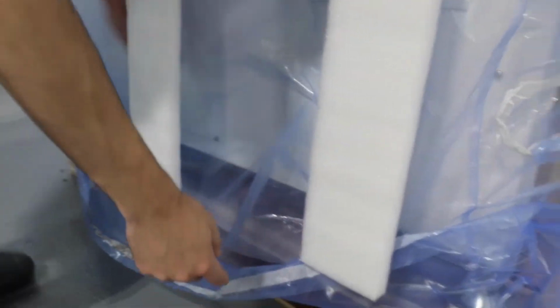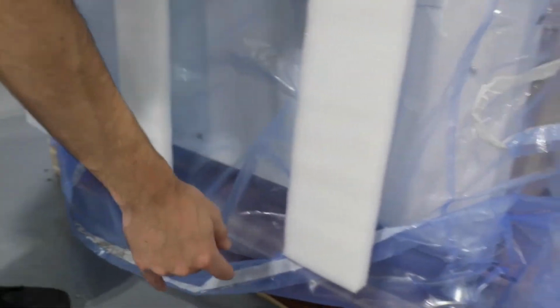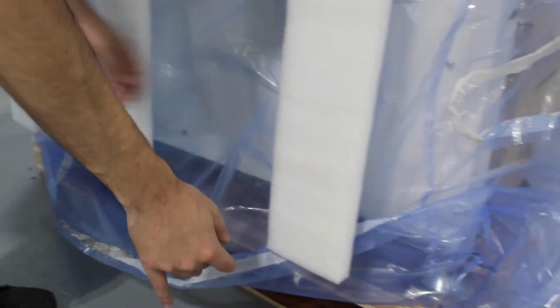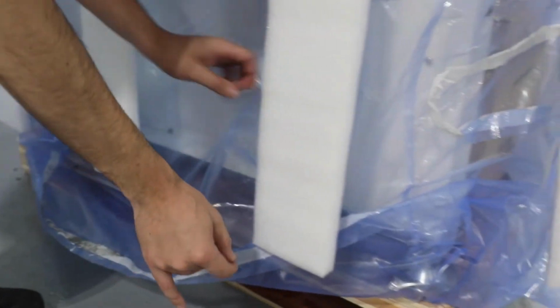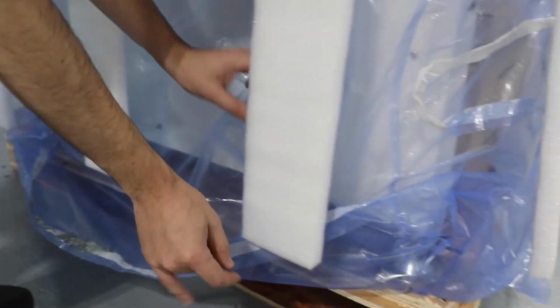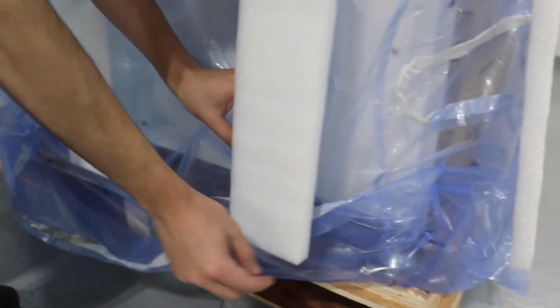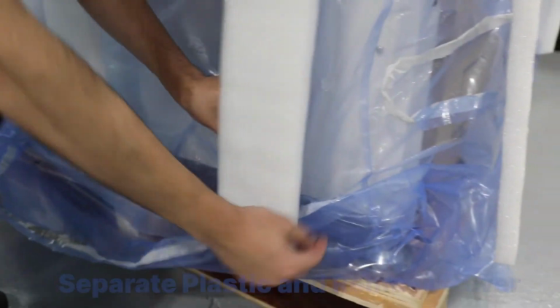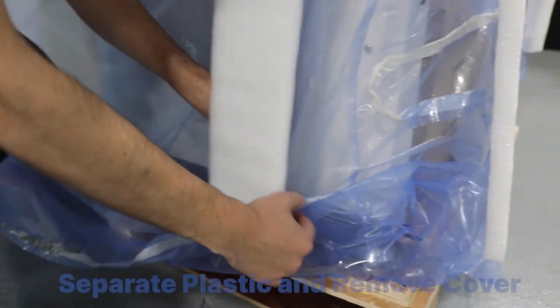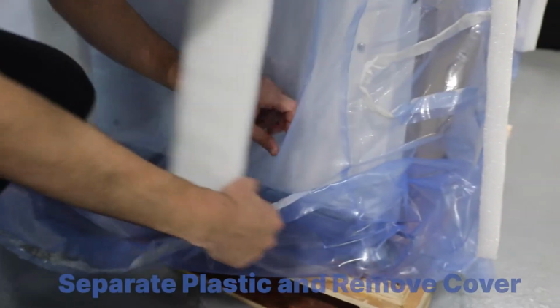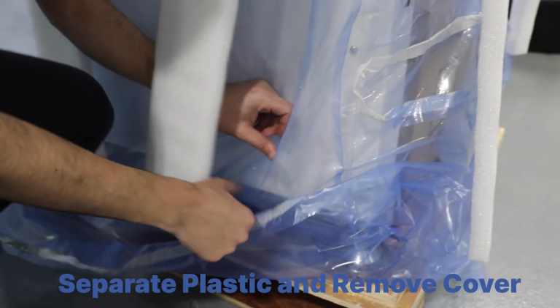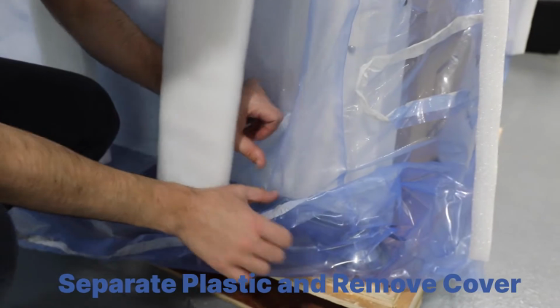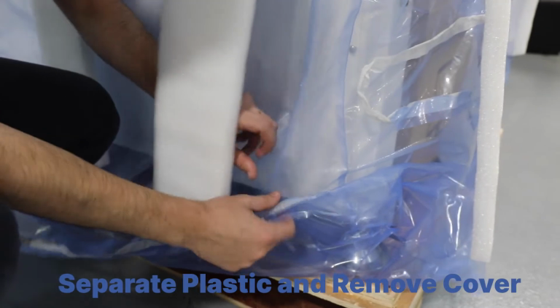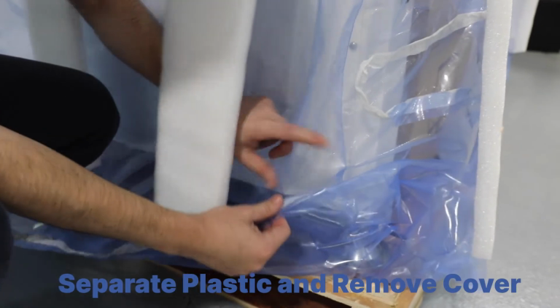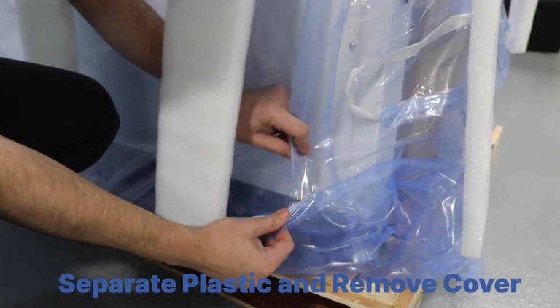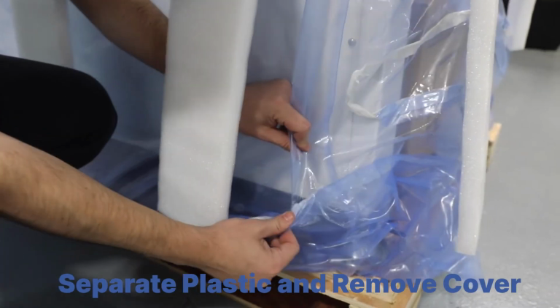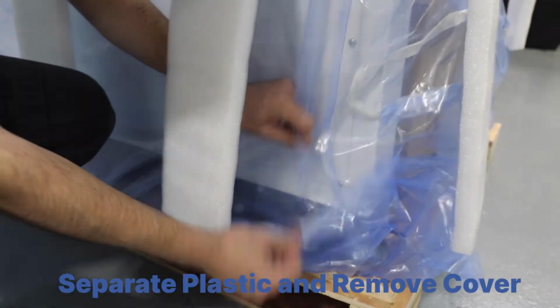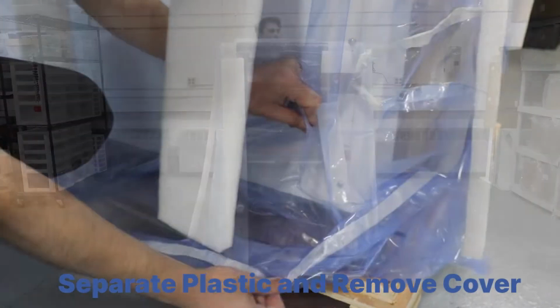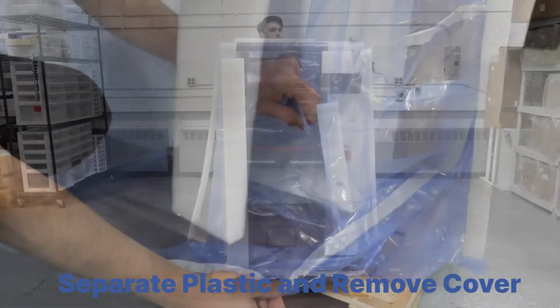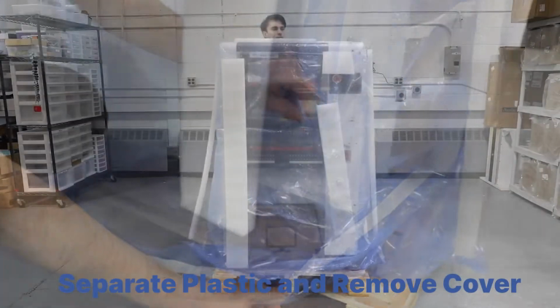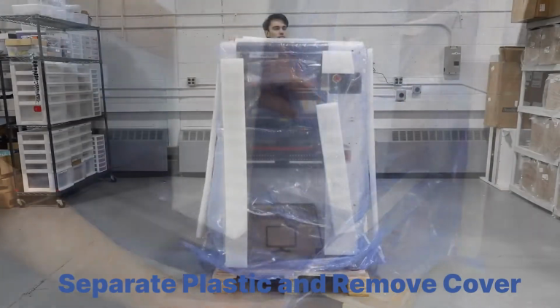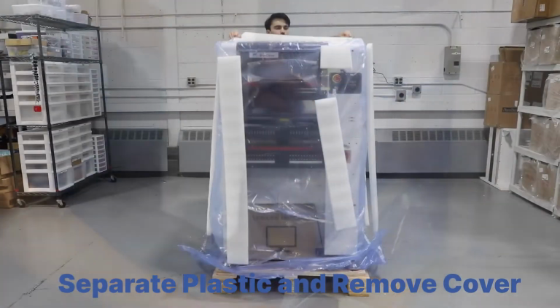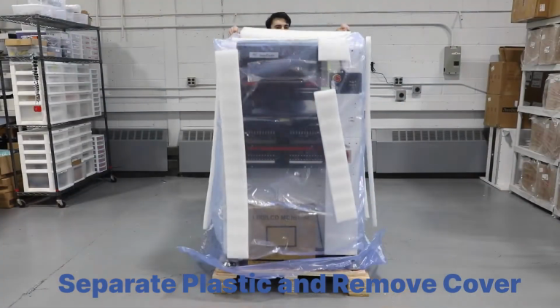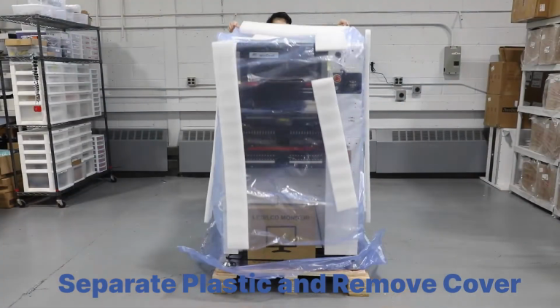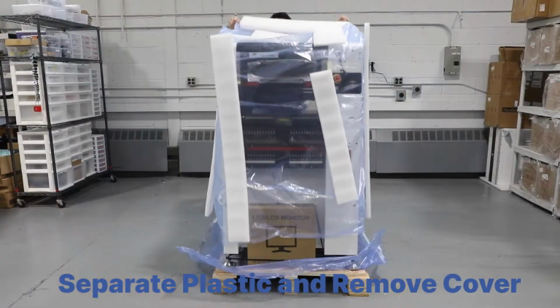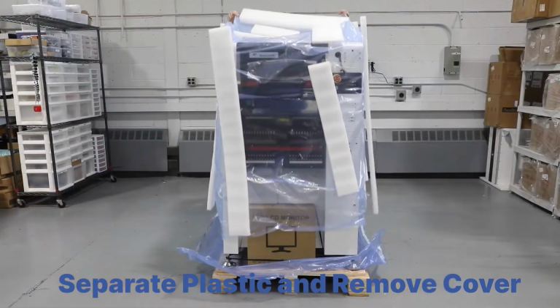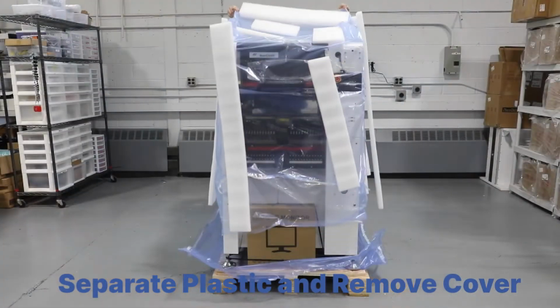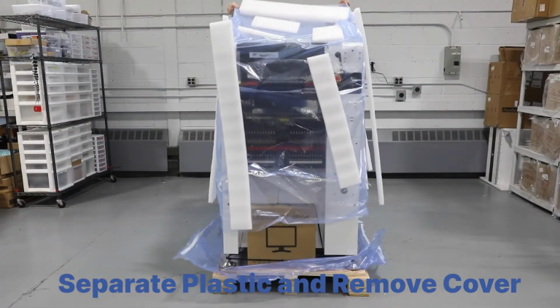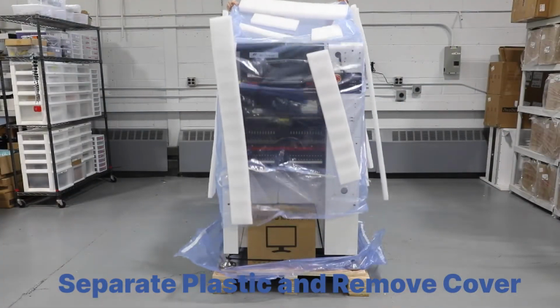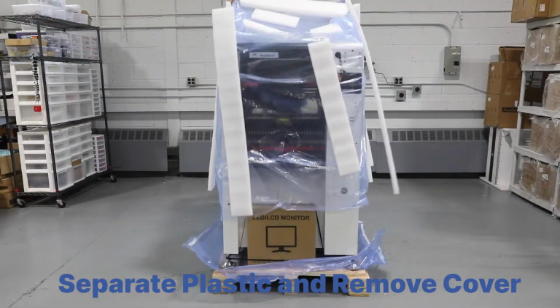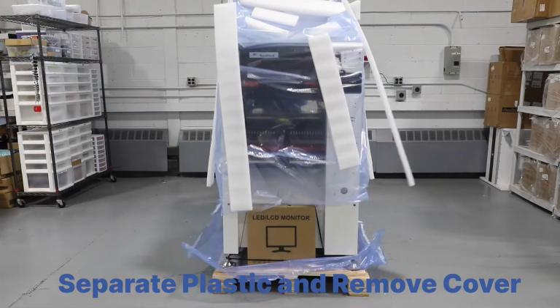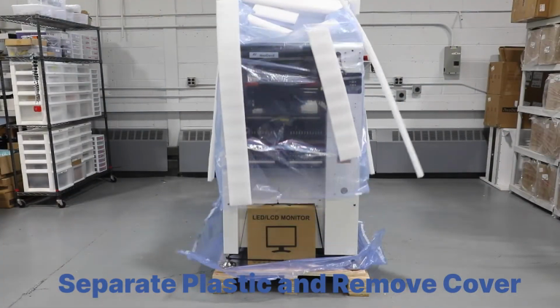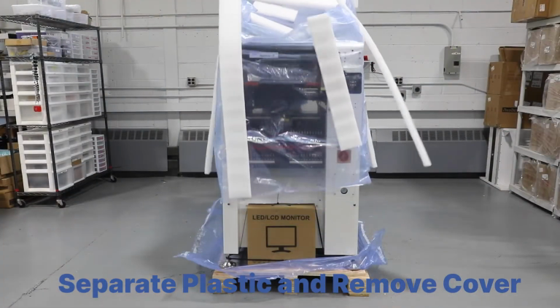Separate the bottom layer of plastic from the protective cover before removing the cover and foam altogether.